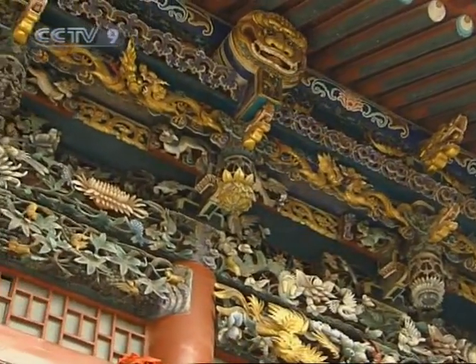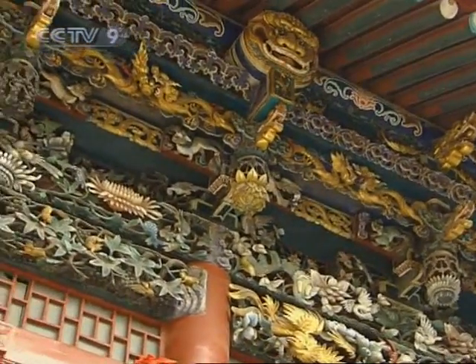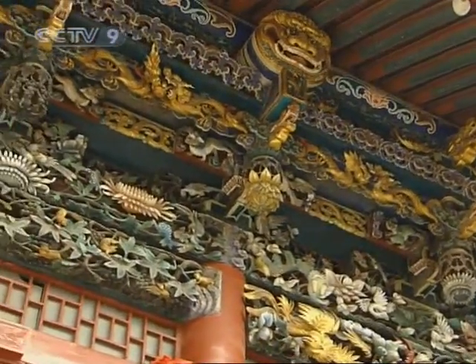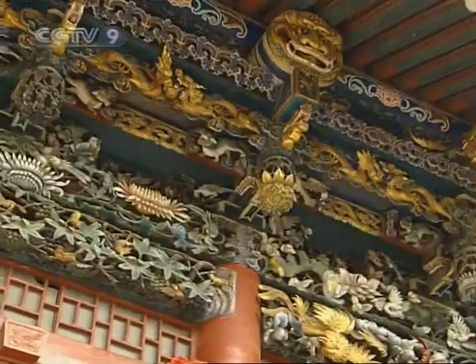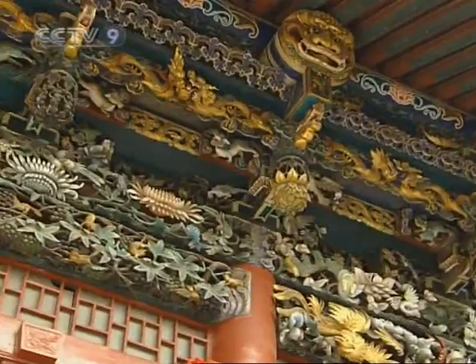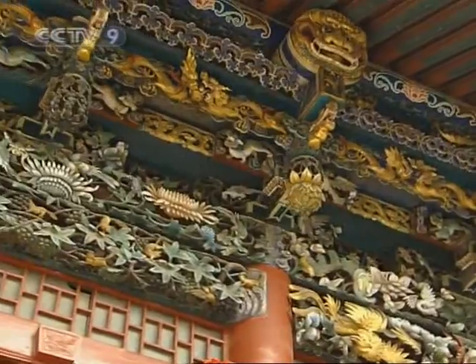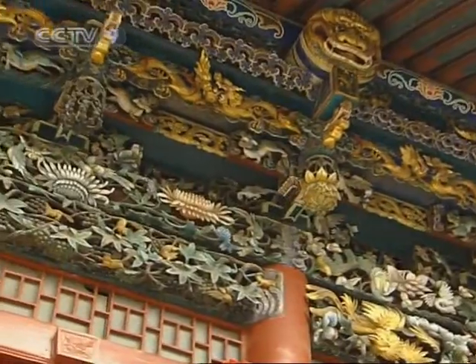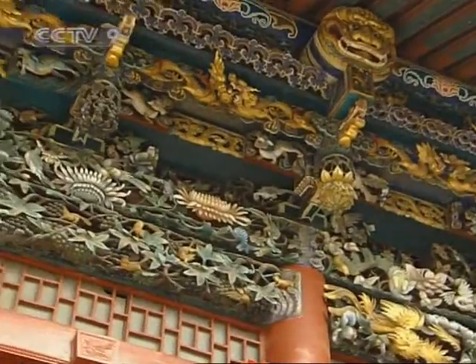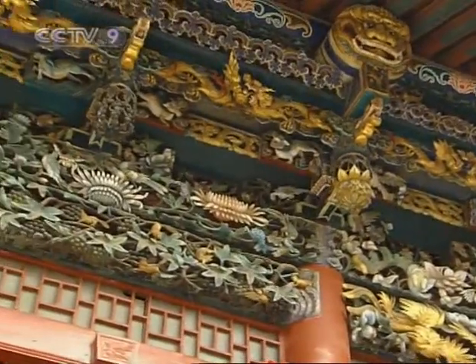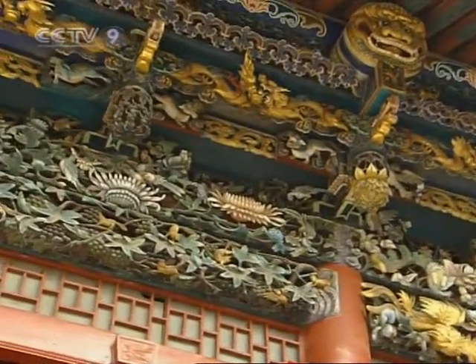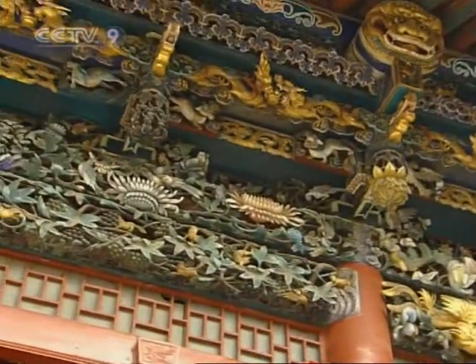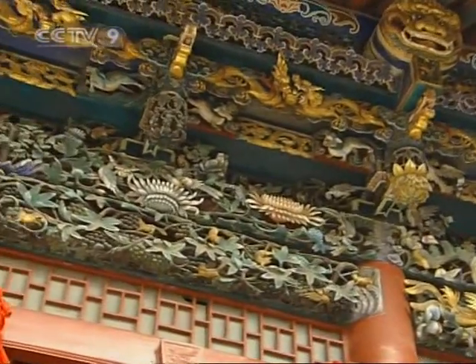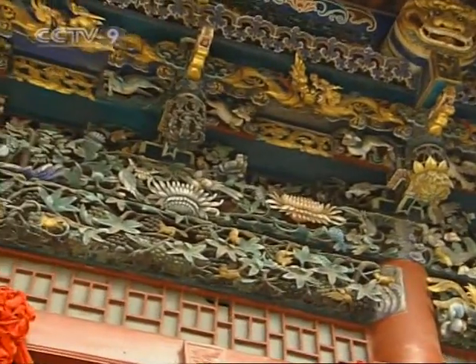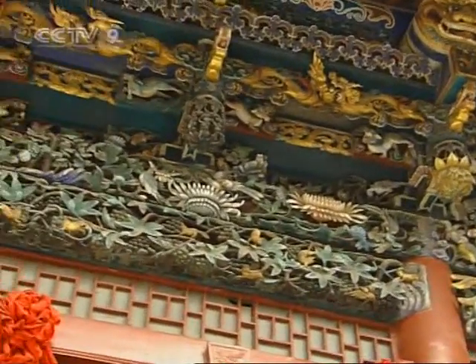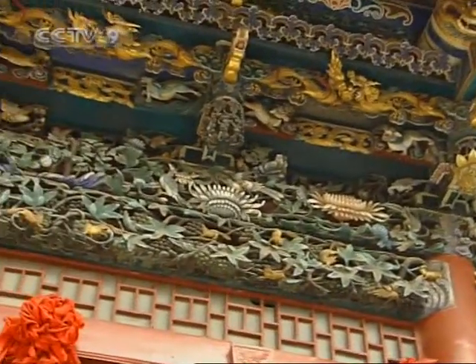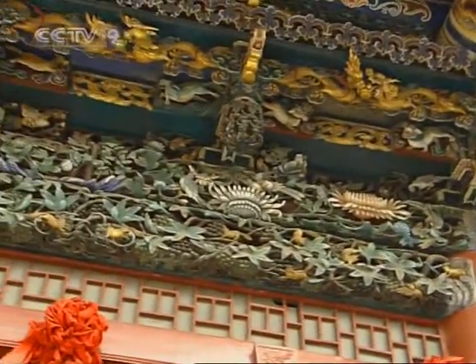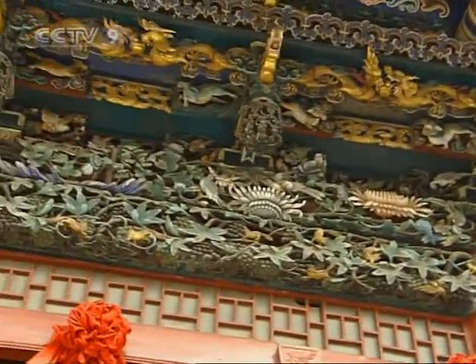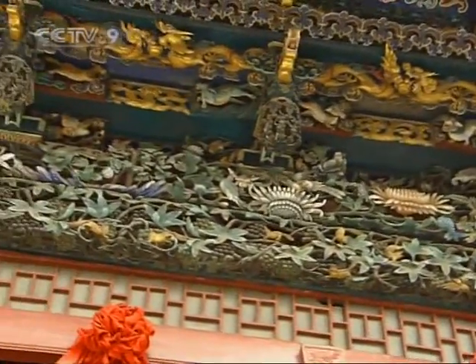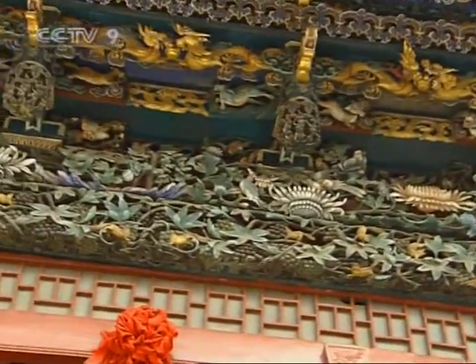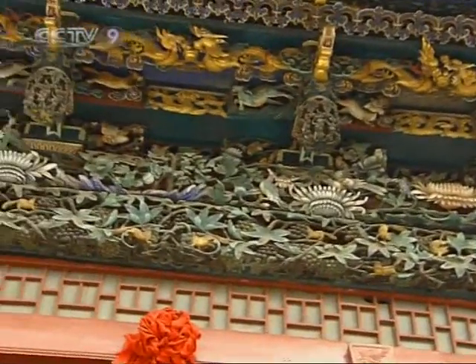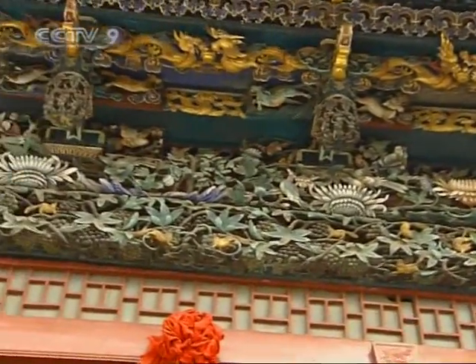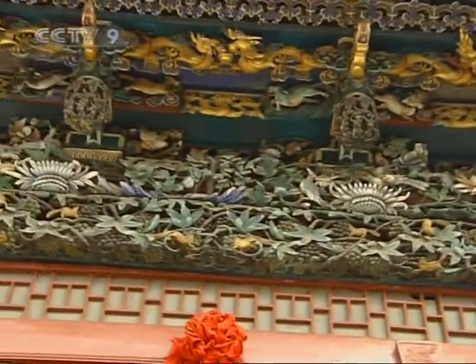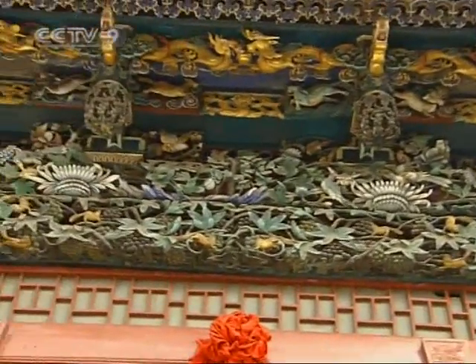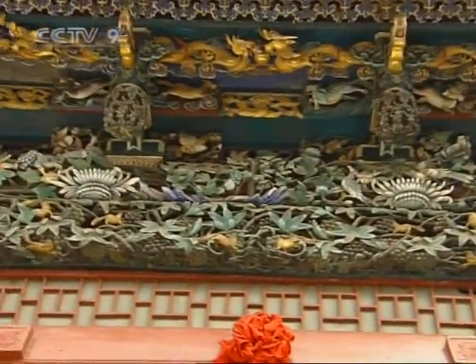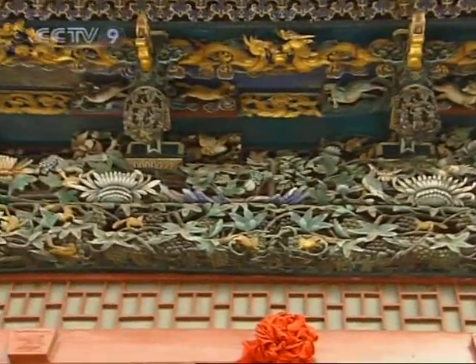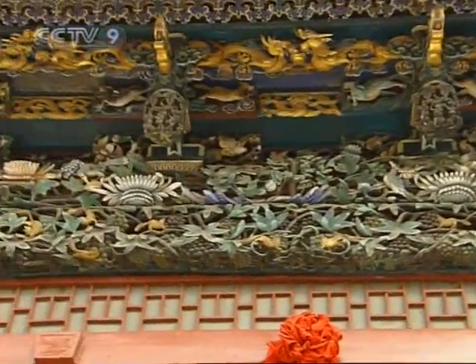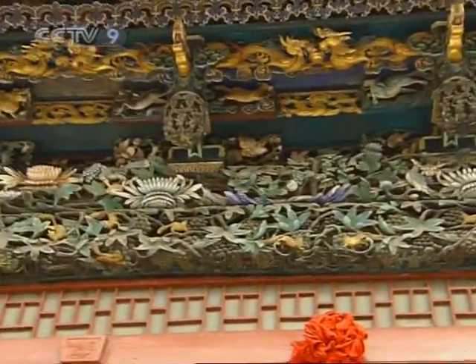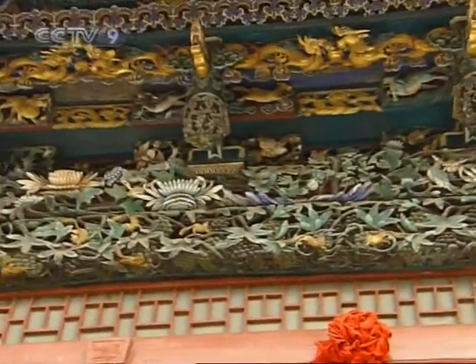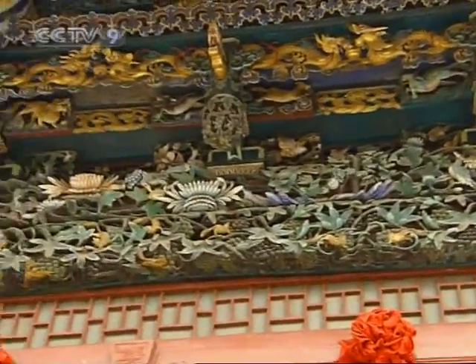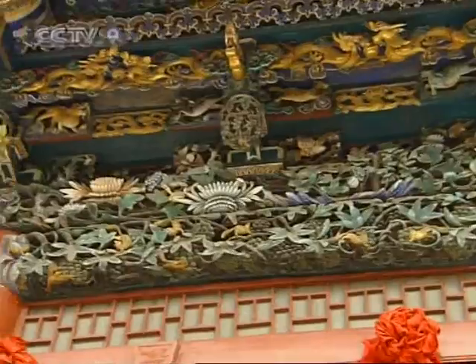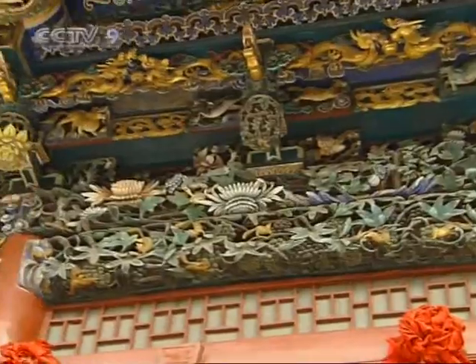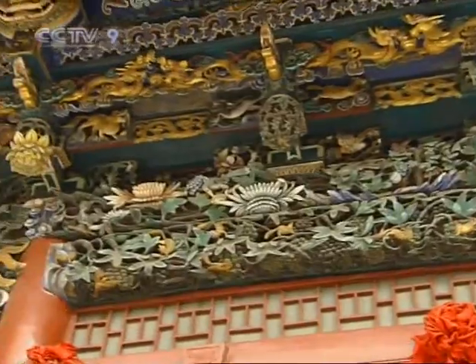The most famous carvings here are that of the dragon. The detail is so precise that even the pearl in its mouth is carved into a perfectly shaped ball.